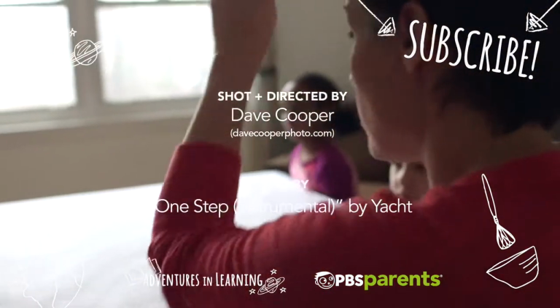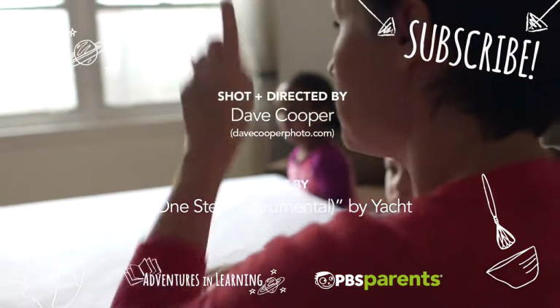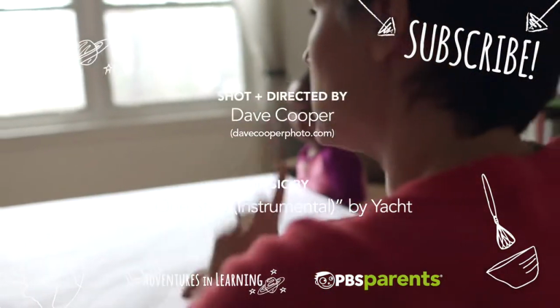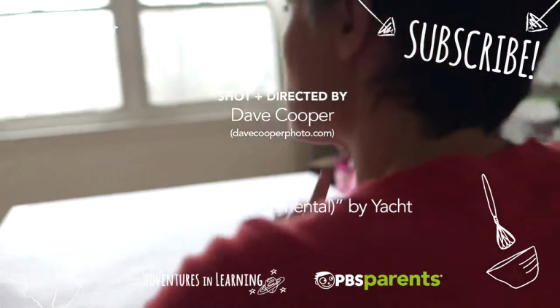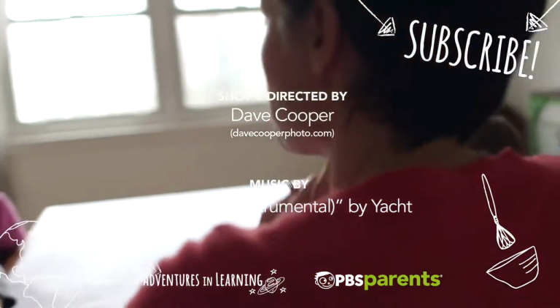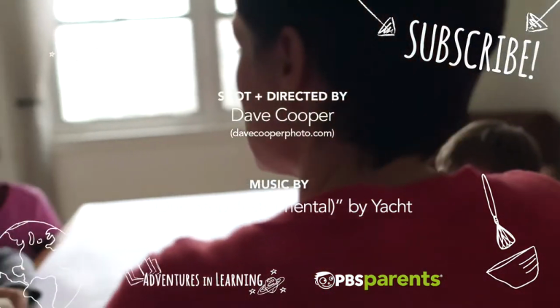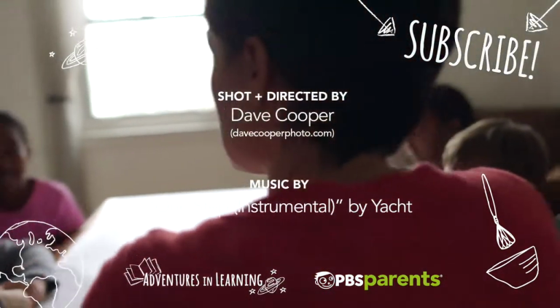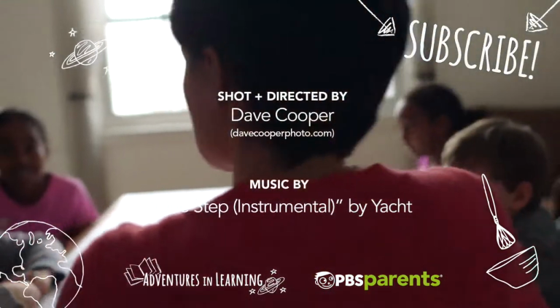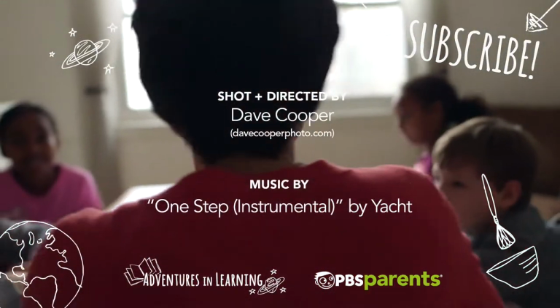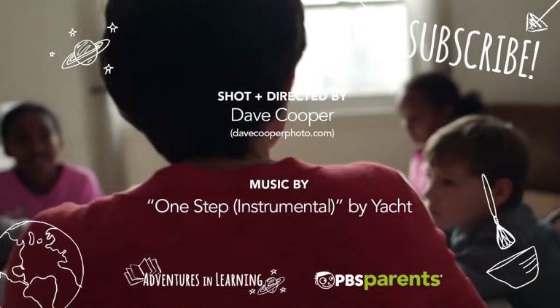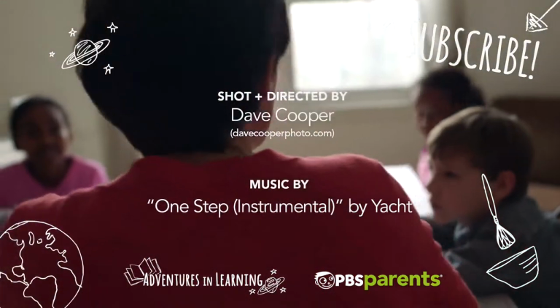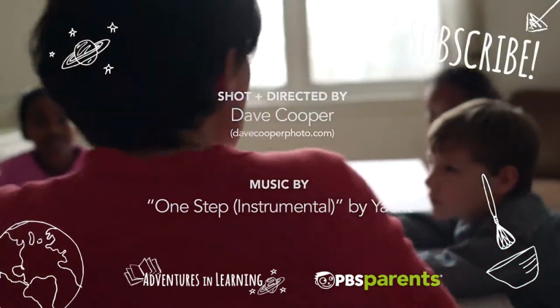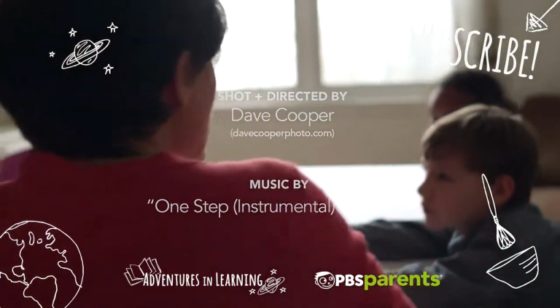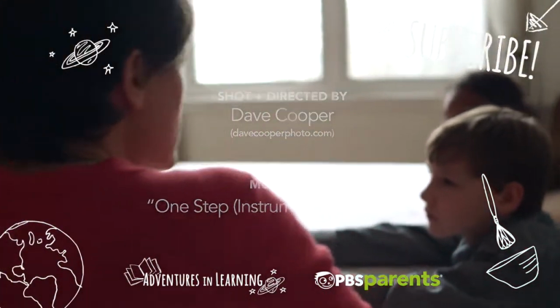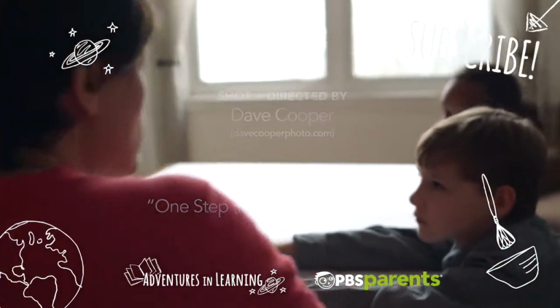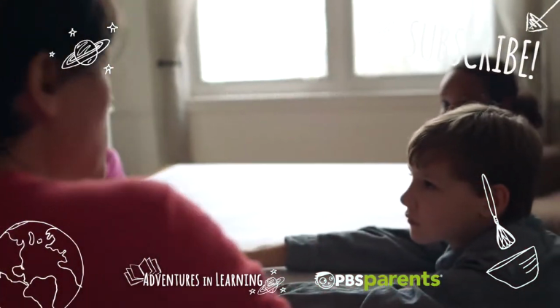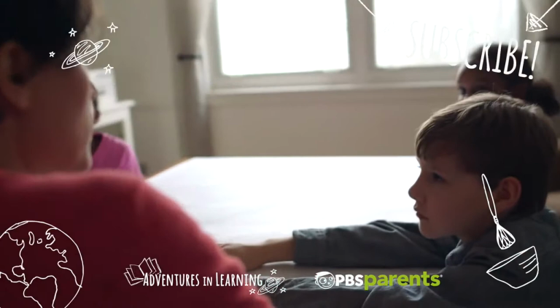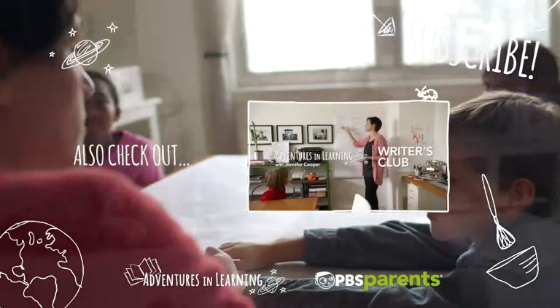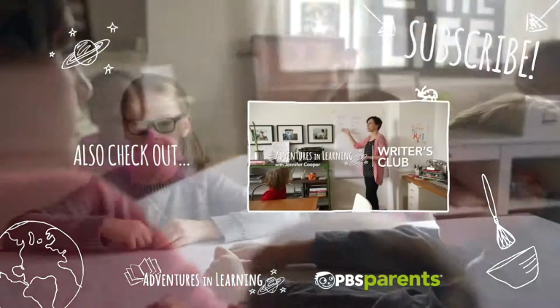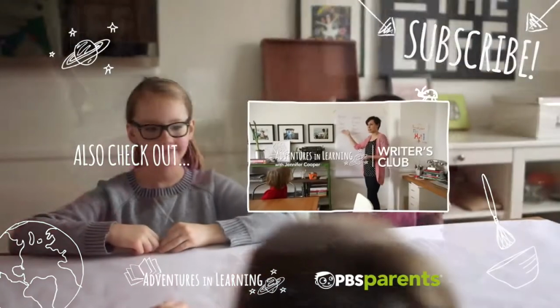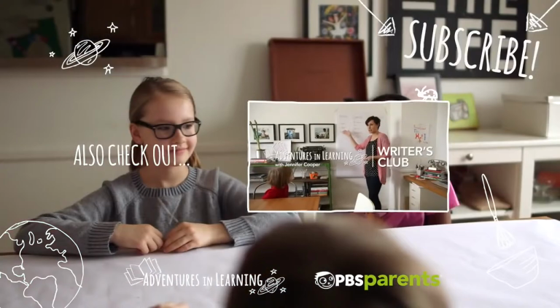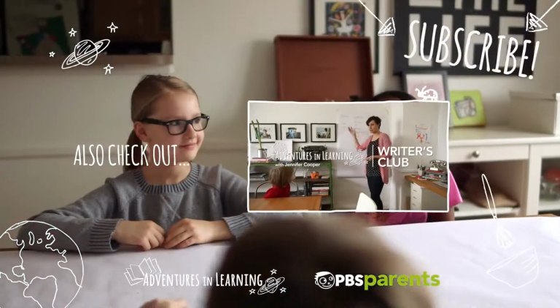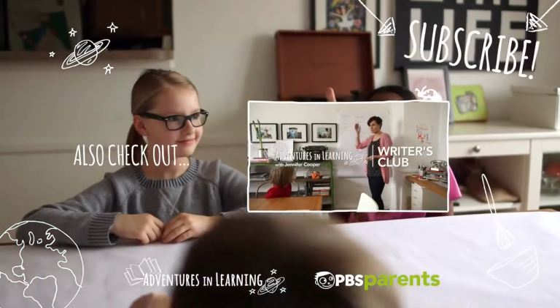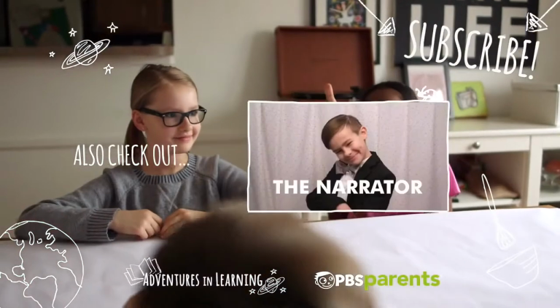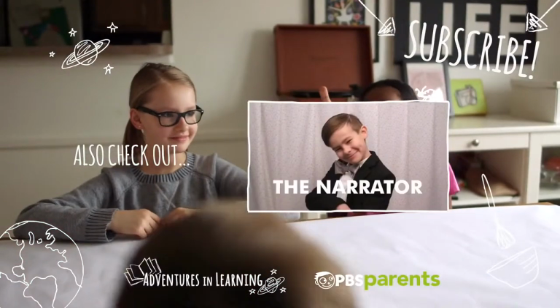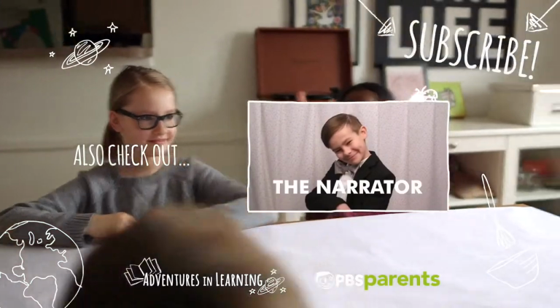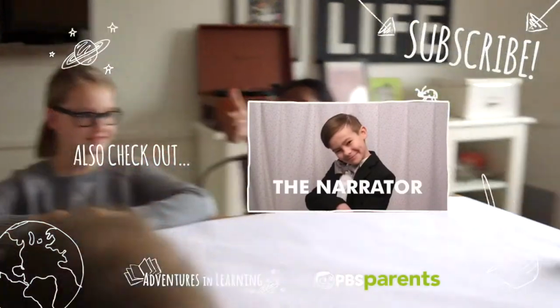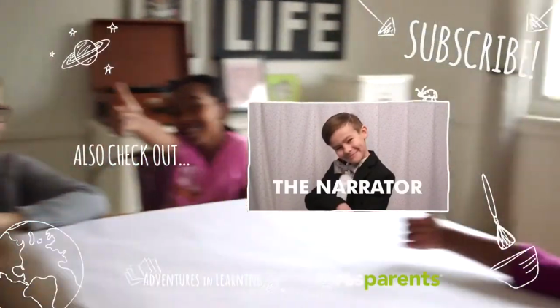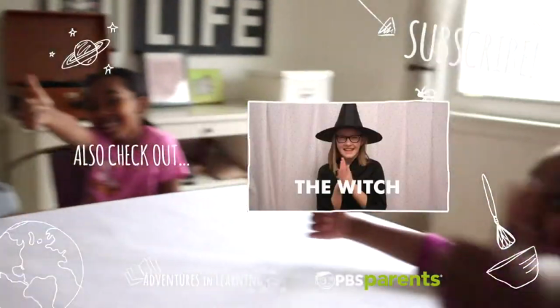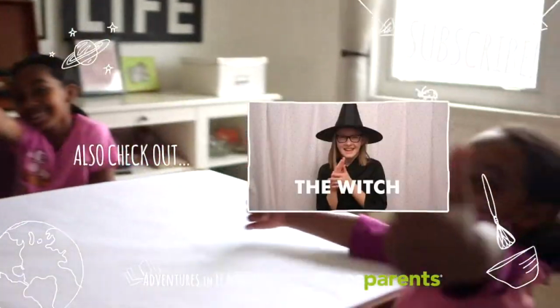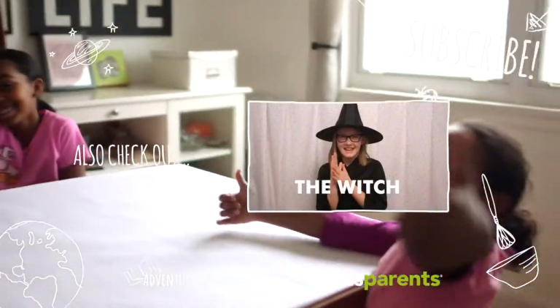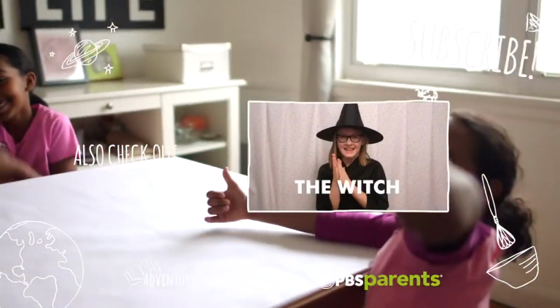Enjoy this episode of Adventures in Learning? Don't forget to subscribe for more ways your family can make learning more adventurous.